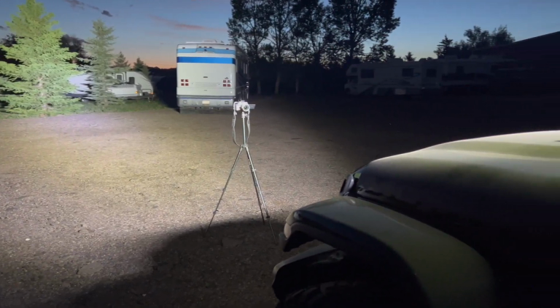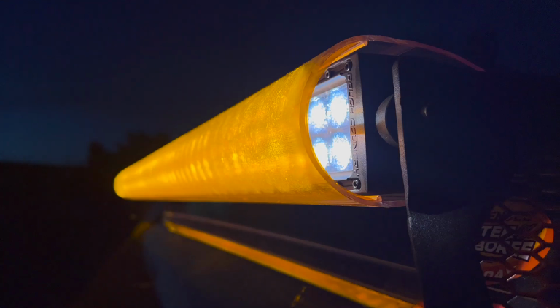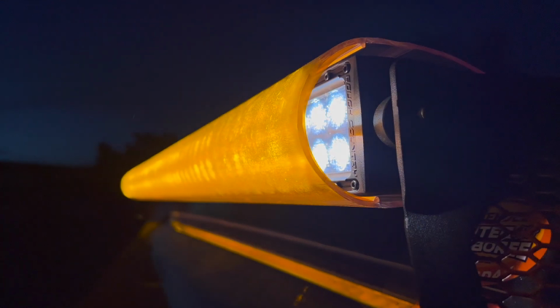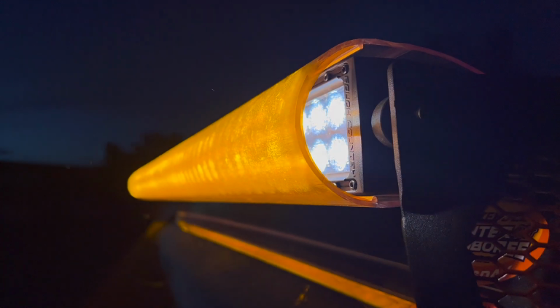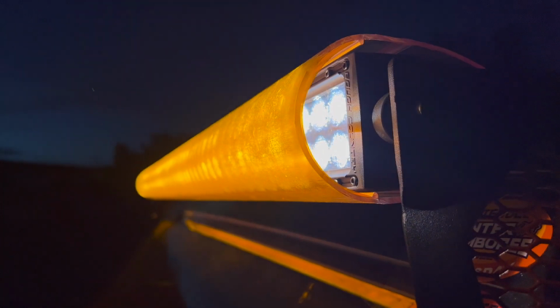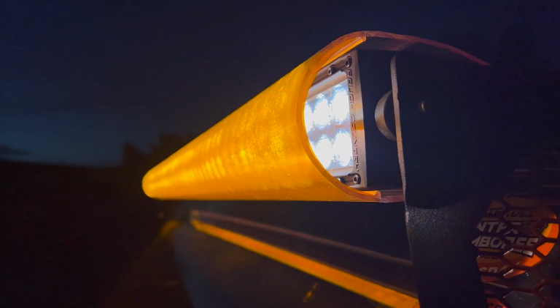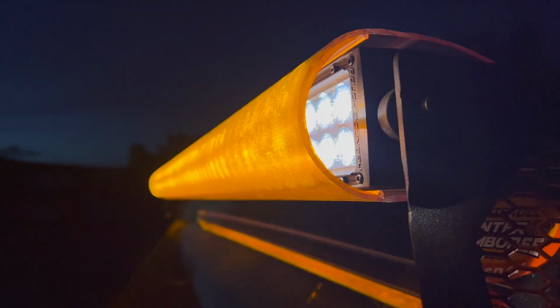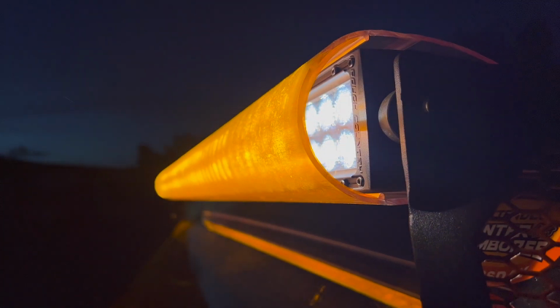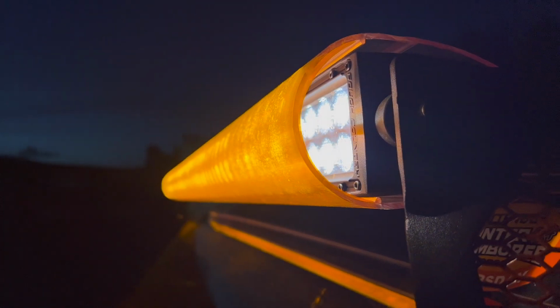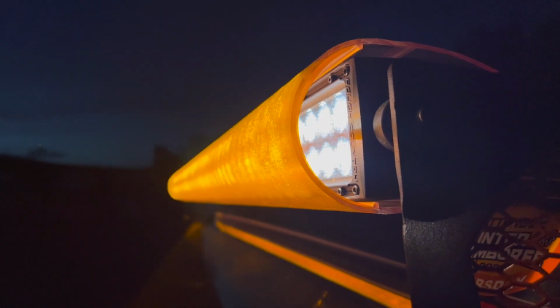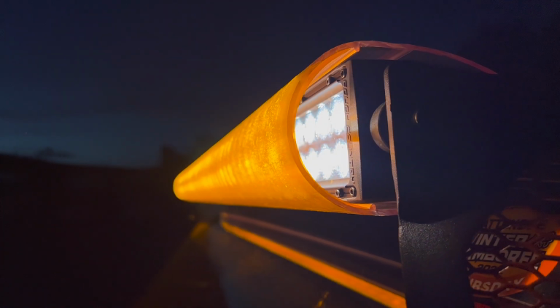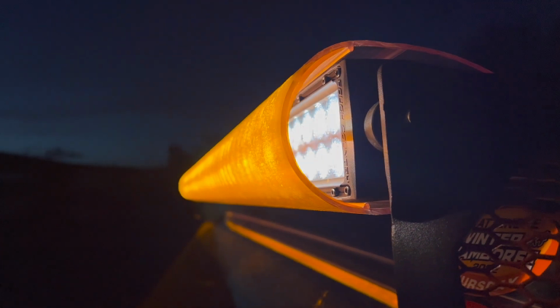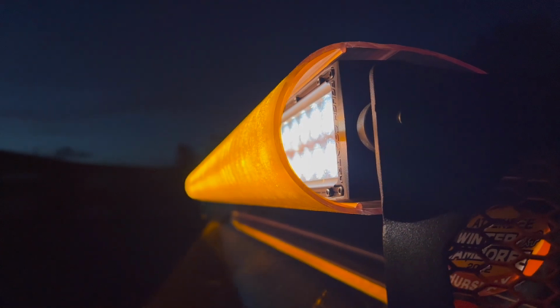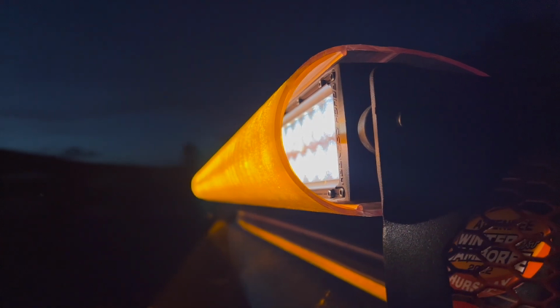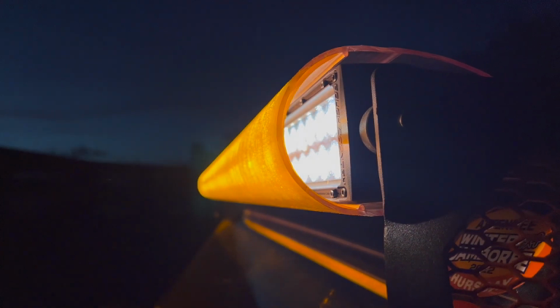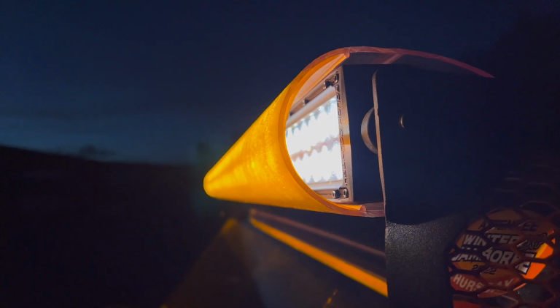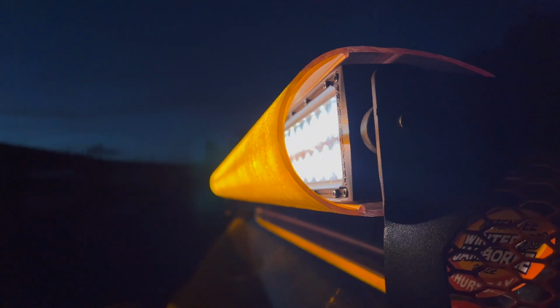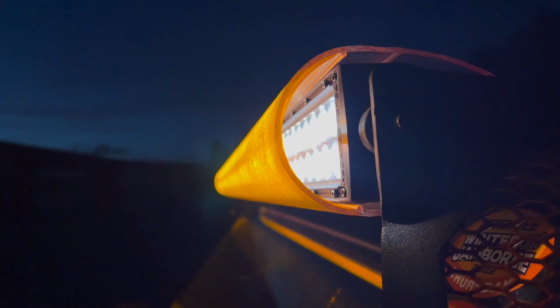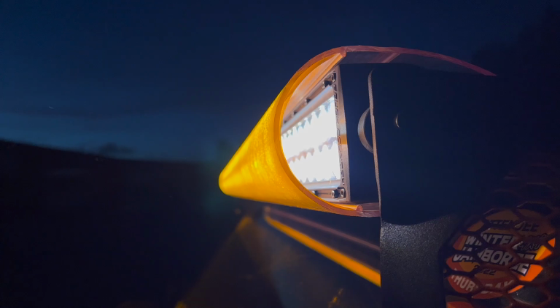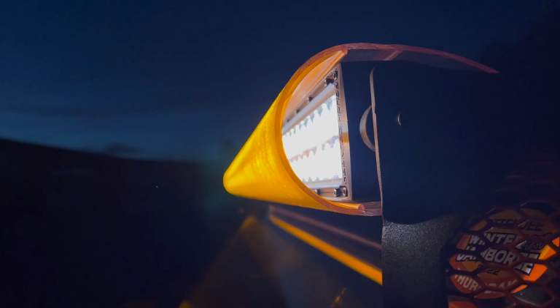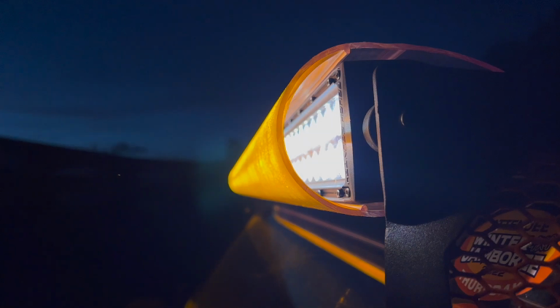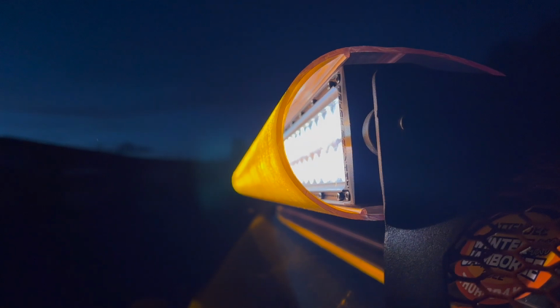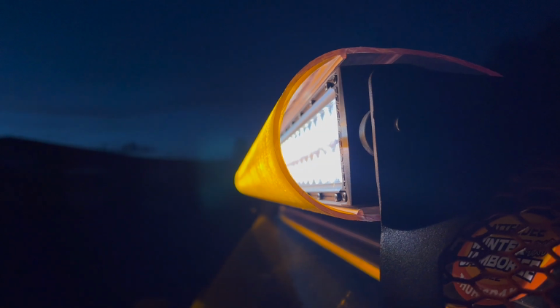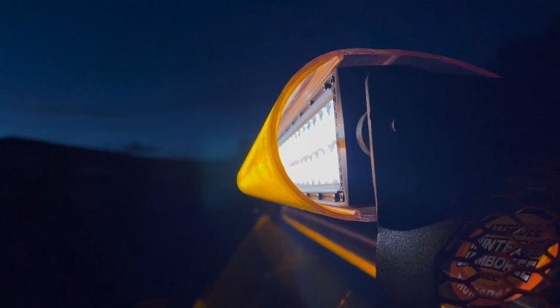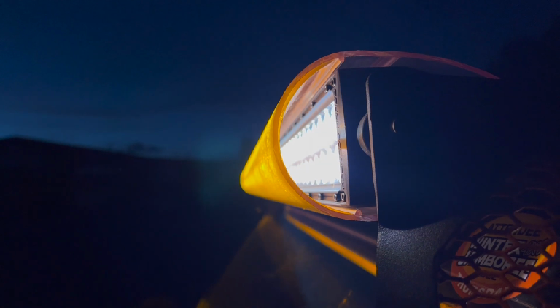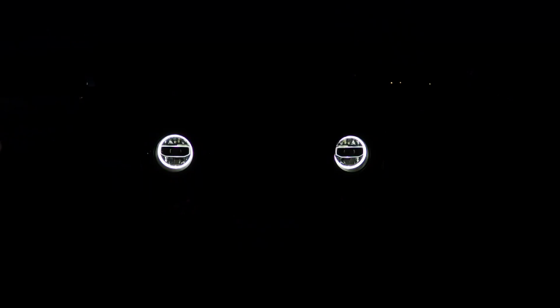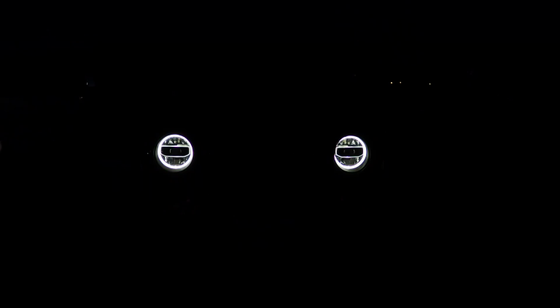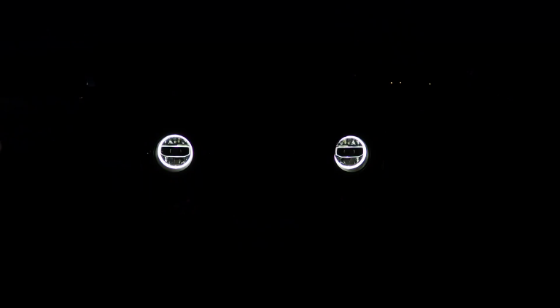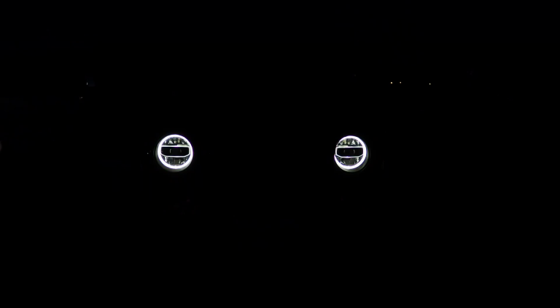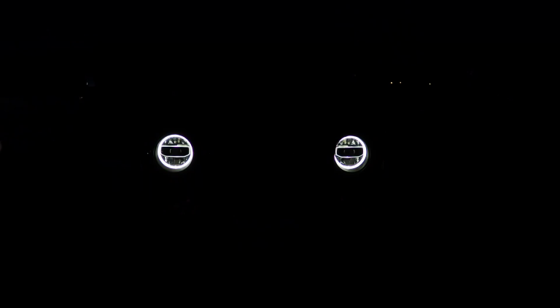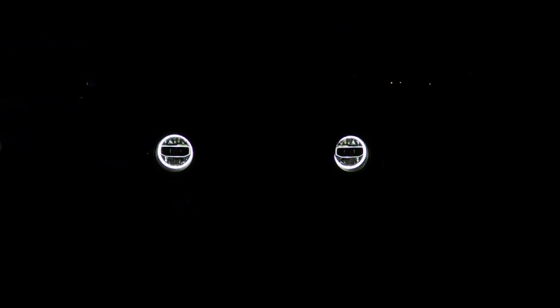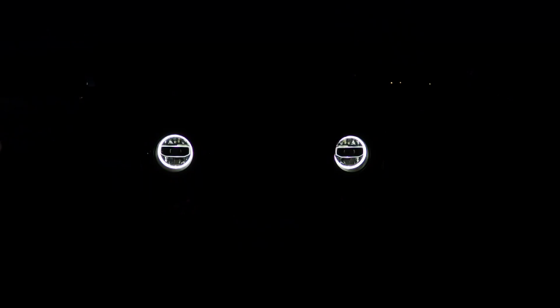And of course, the added bonus with arrow lids is being able to run different design inserts. We tested out the orange.